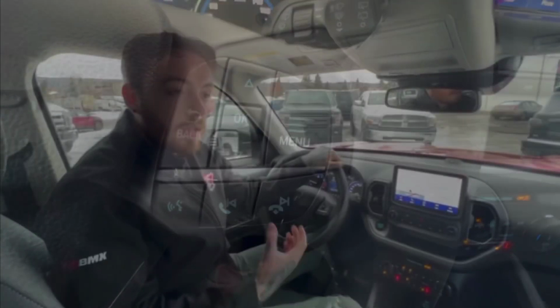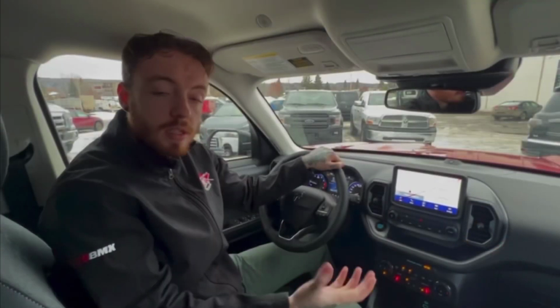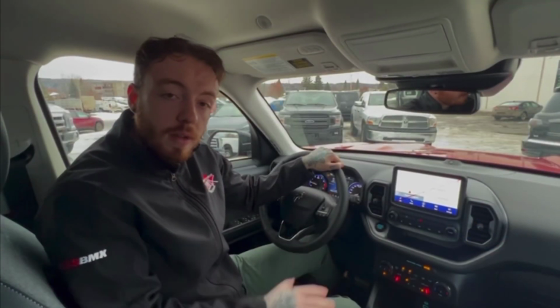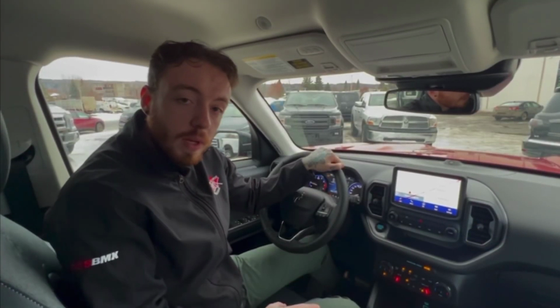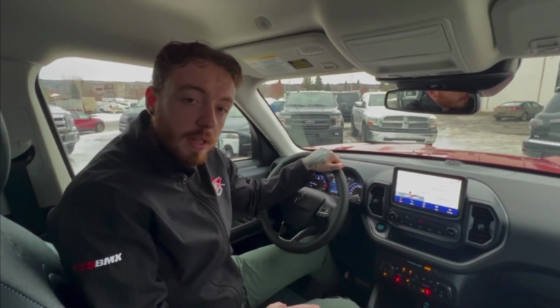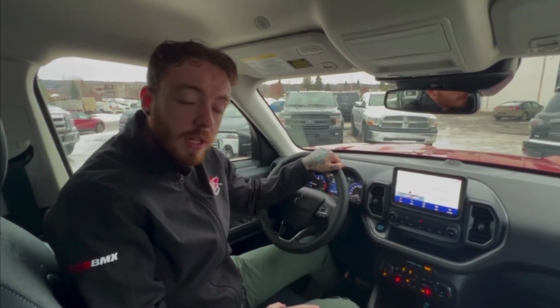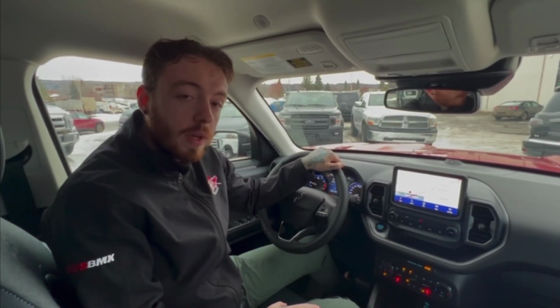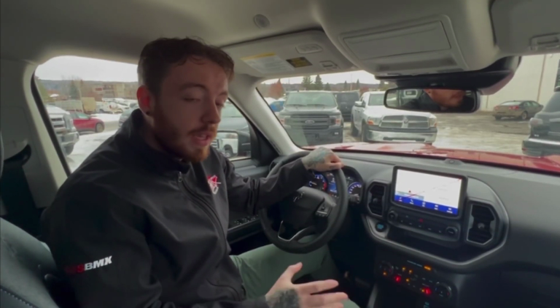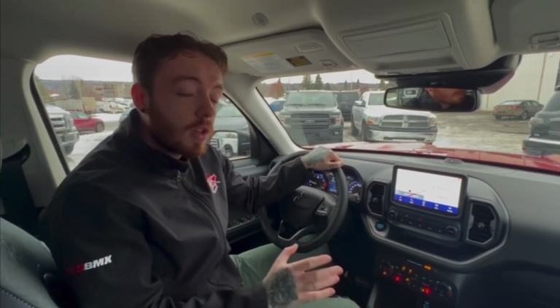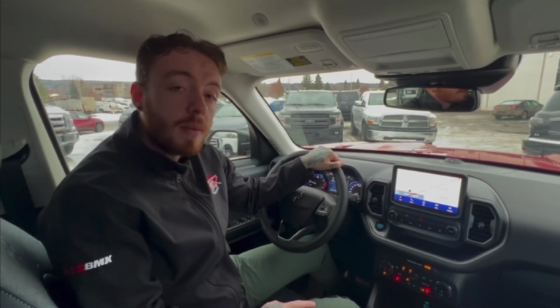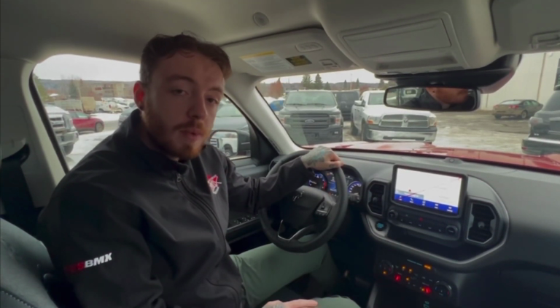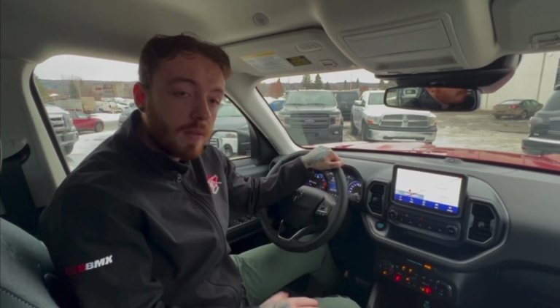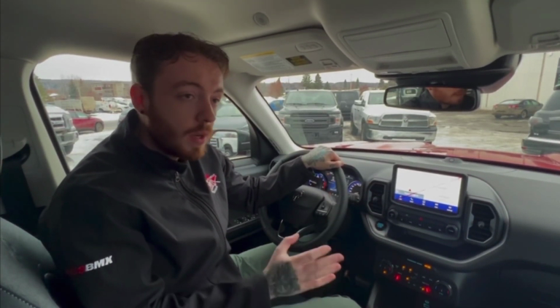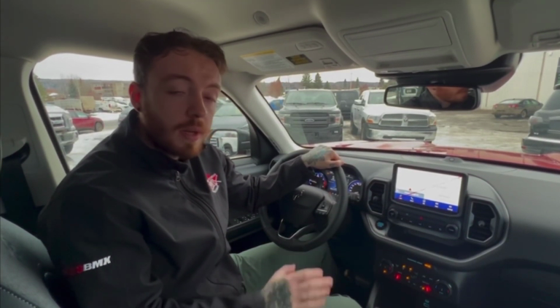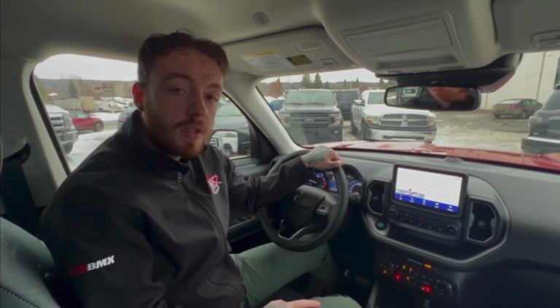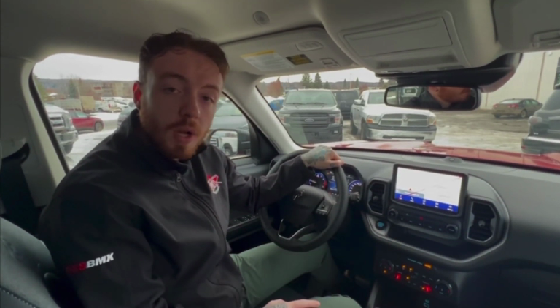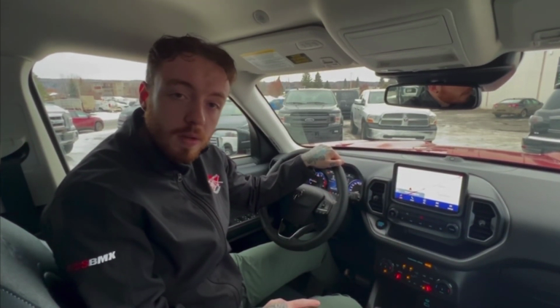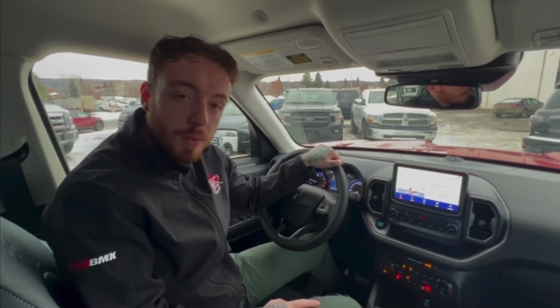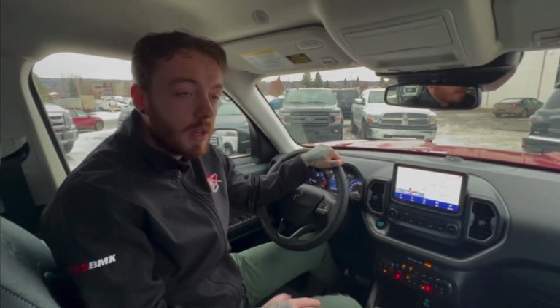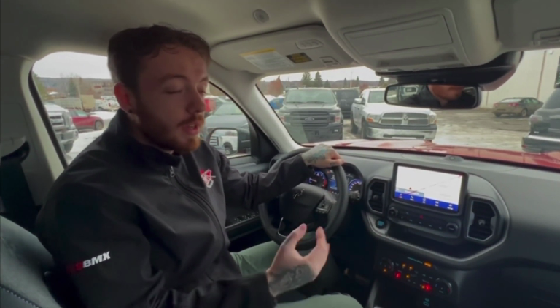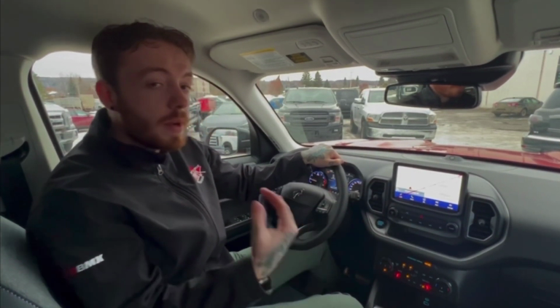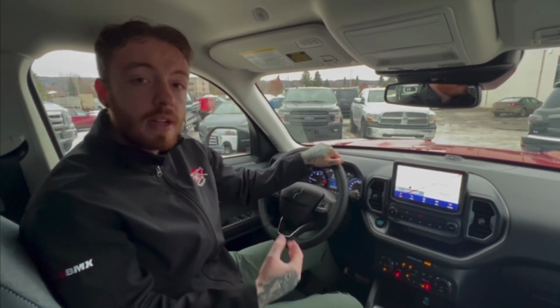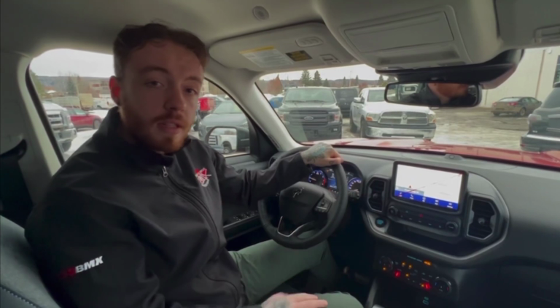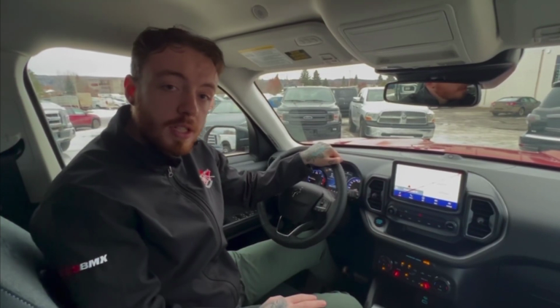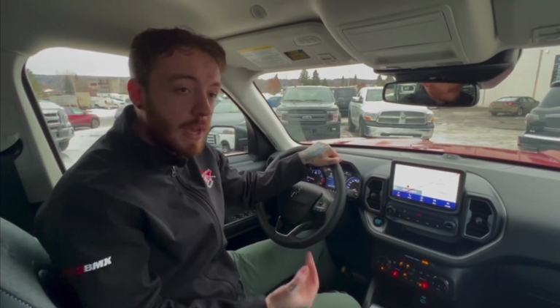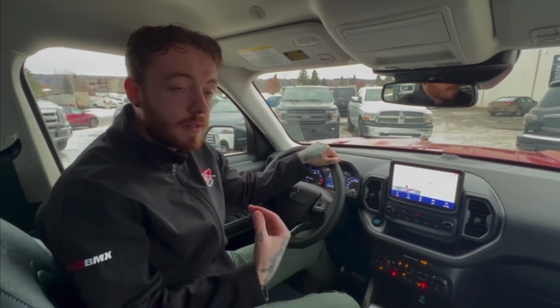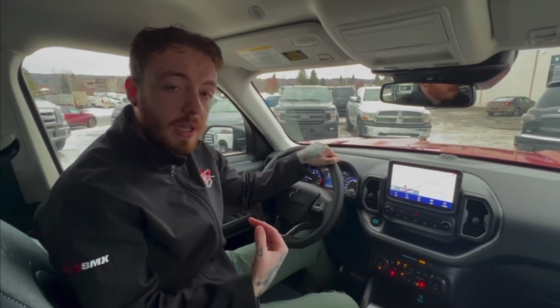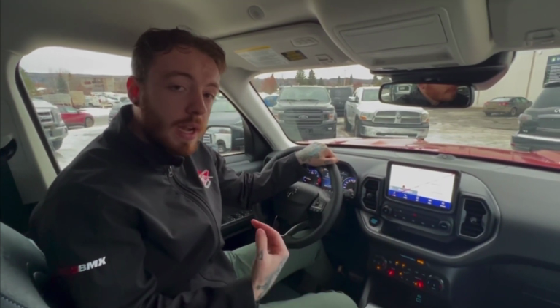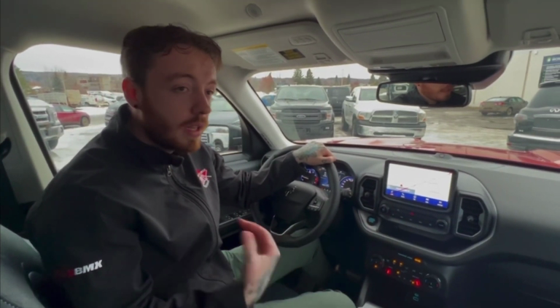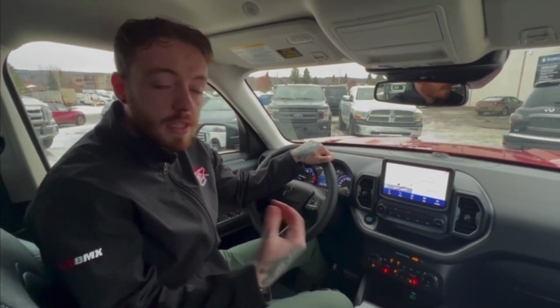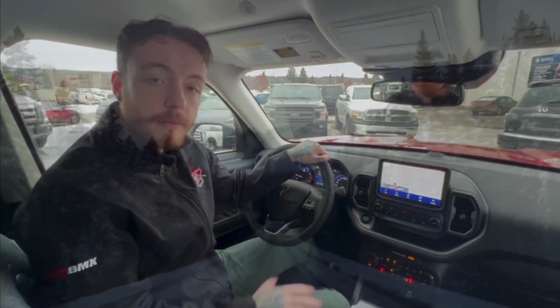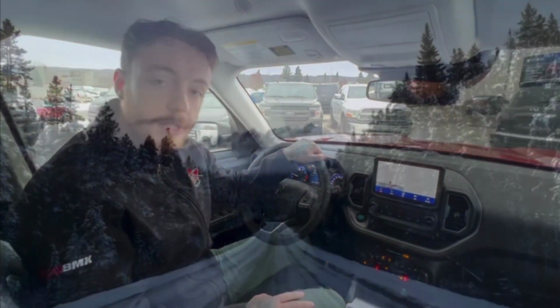So everyone, let me know what you think in the comments below about the 2022 Bronco Sport. Come on down to the dealership, ask for me, Riley, and I'll take you for your drive.